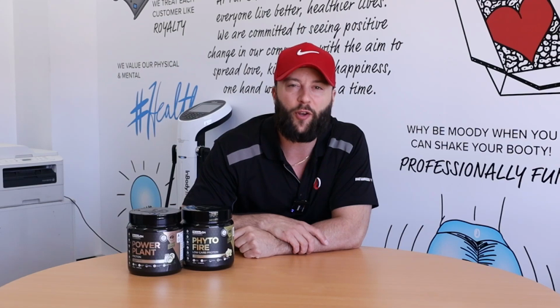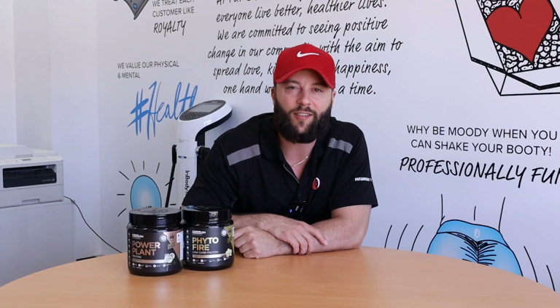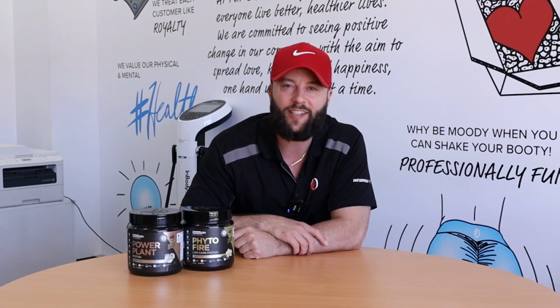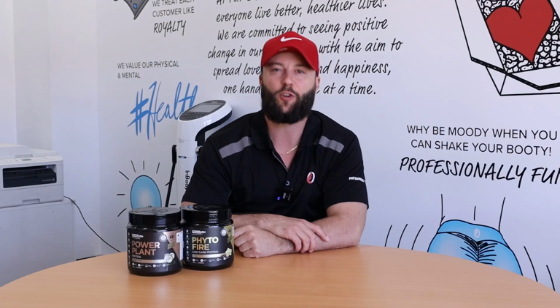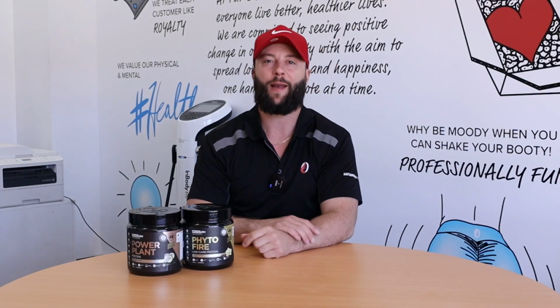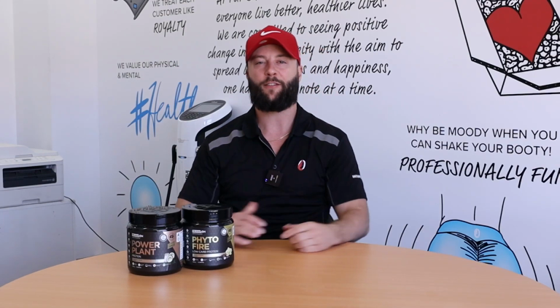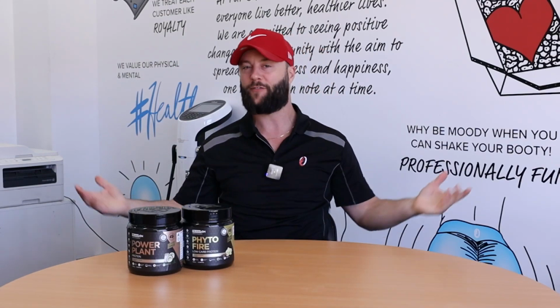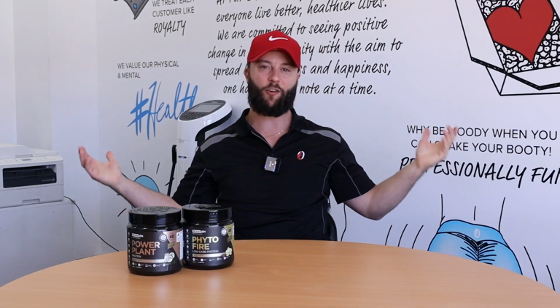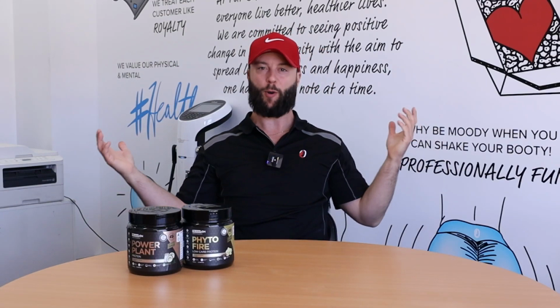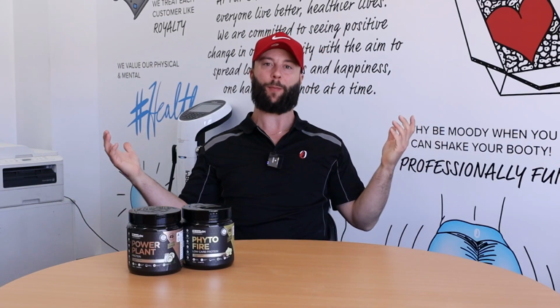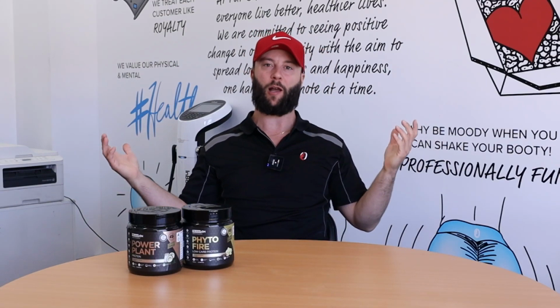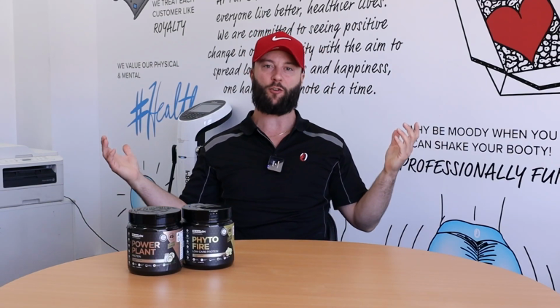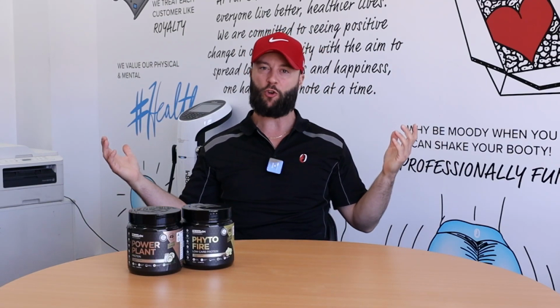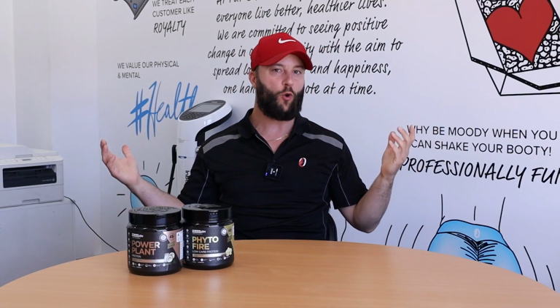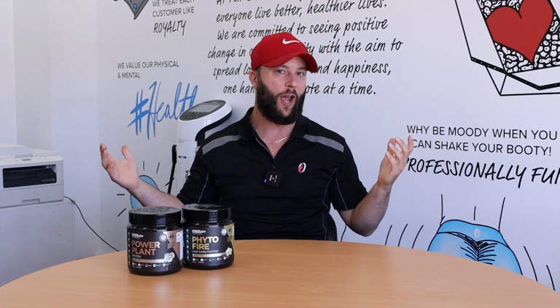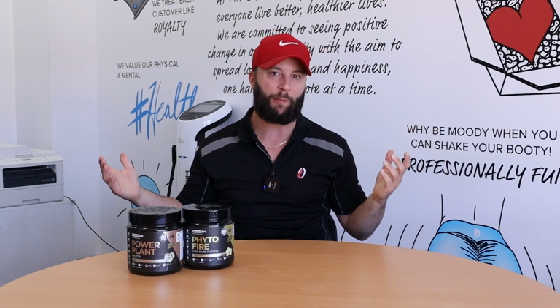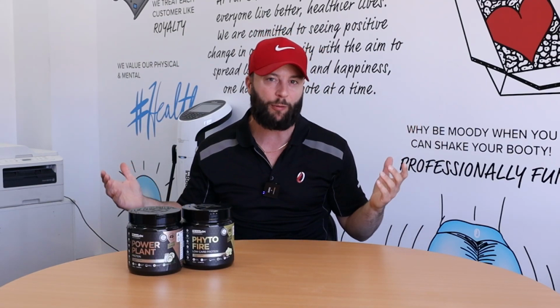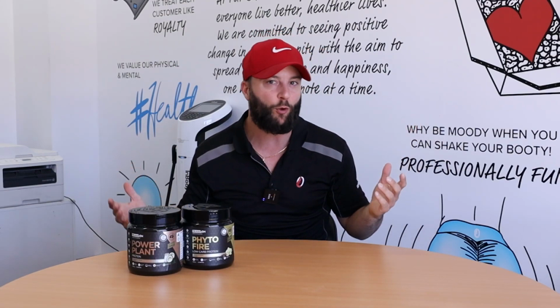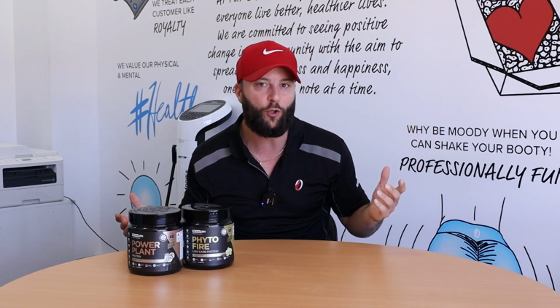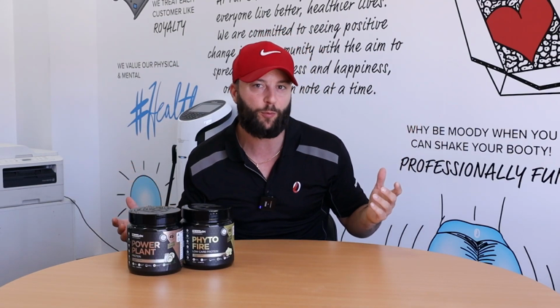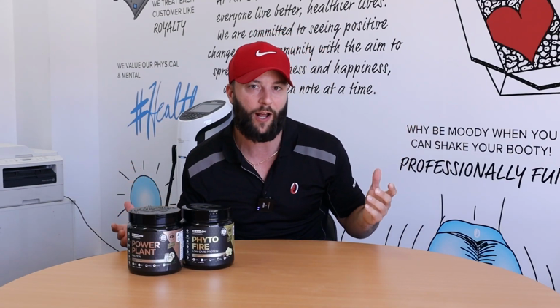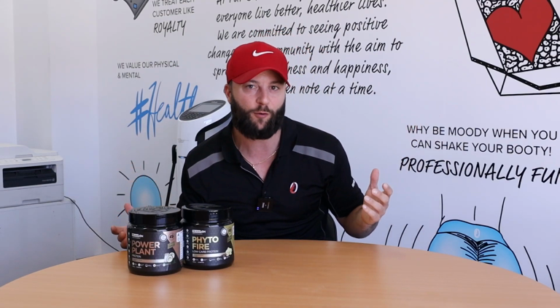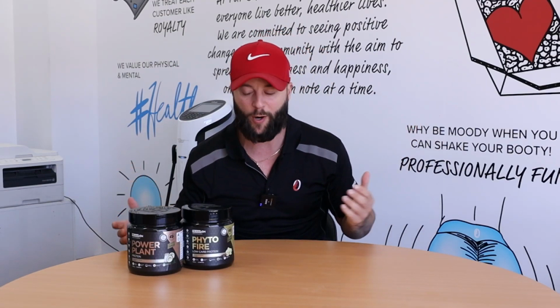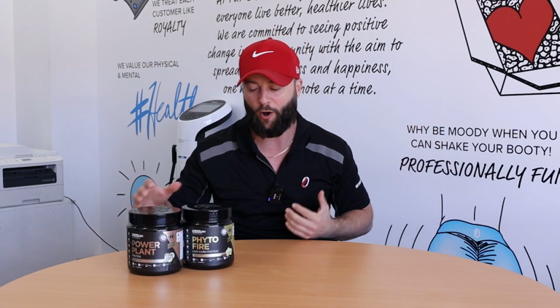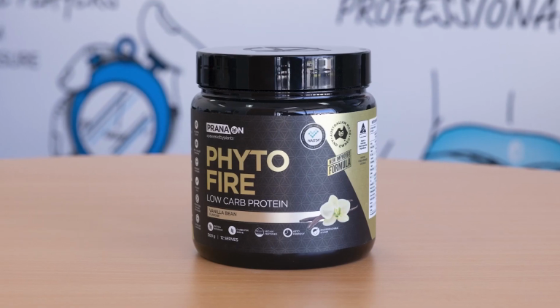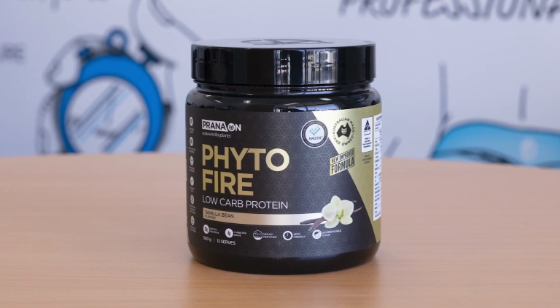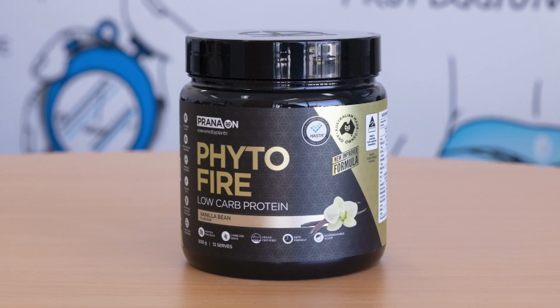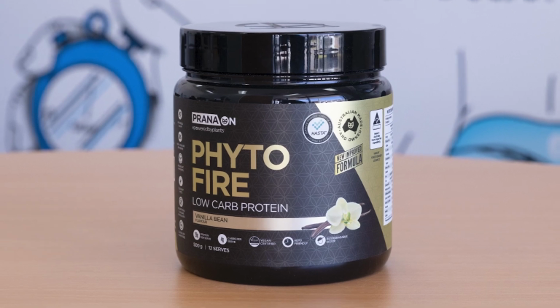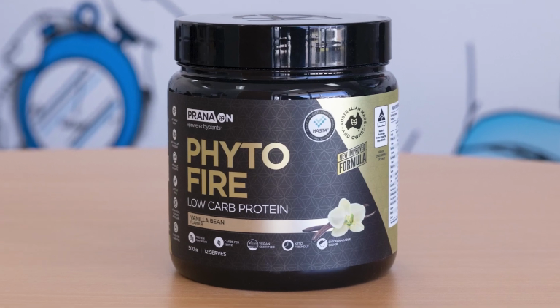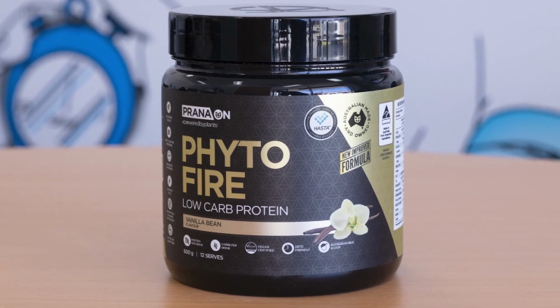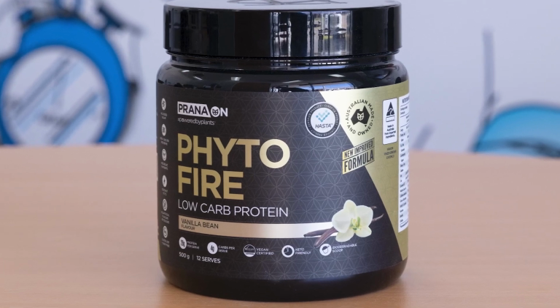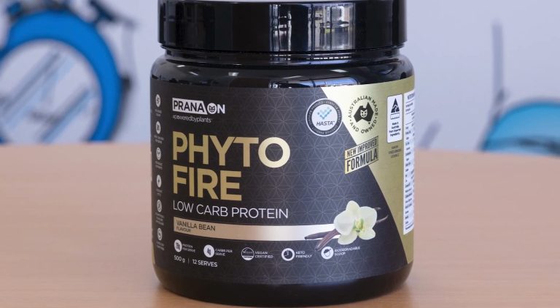Burners, let's talk about the very popular new and improved product from Prana On, Phyto Fire.